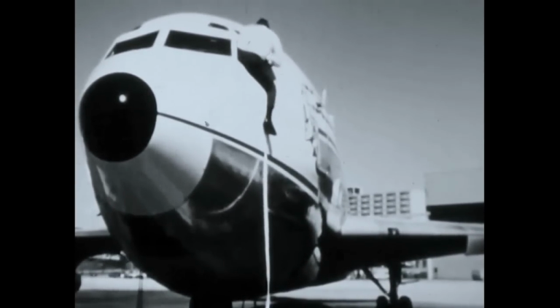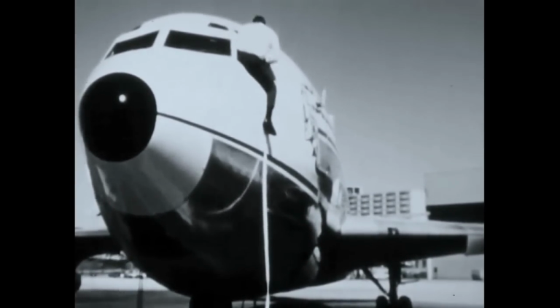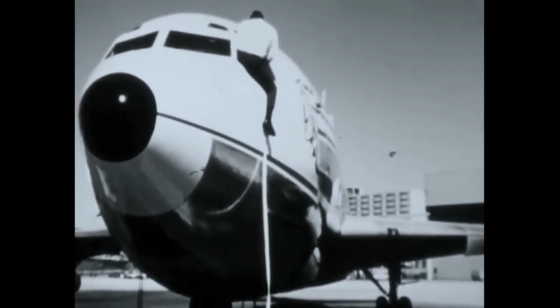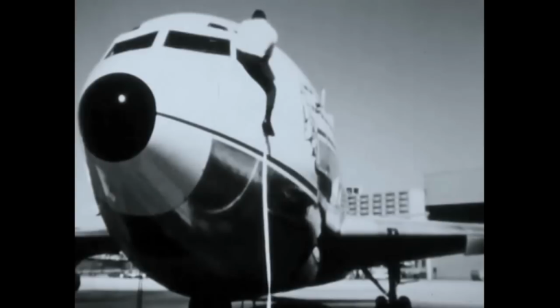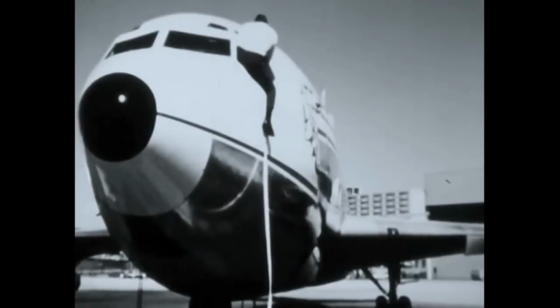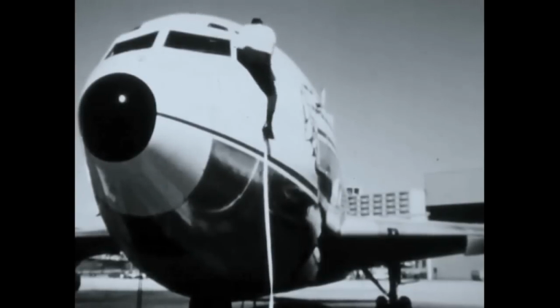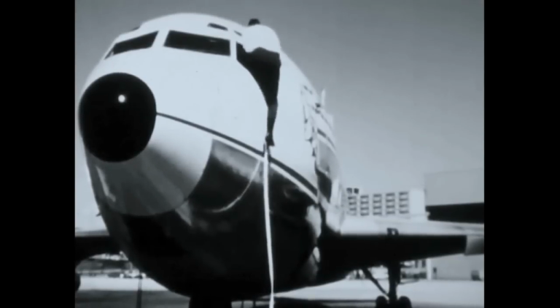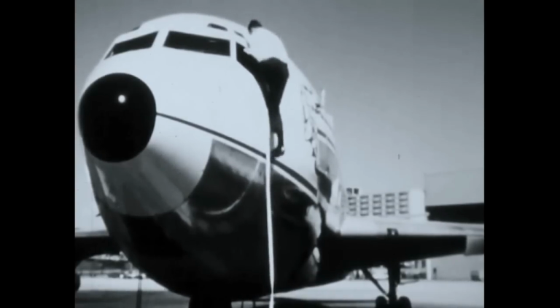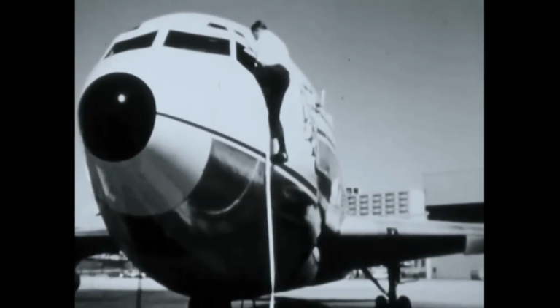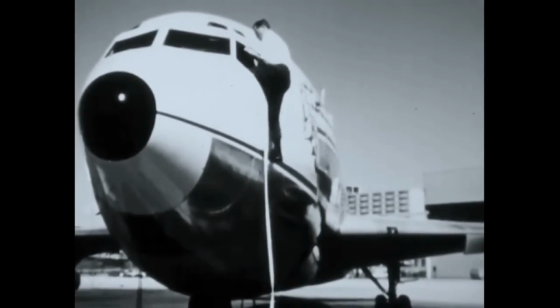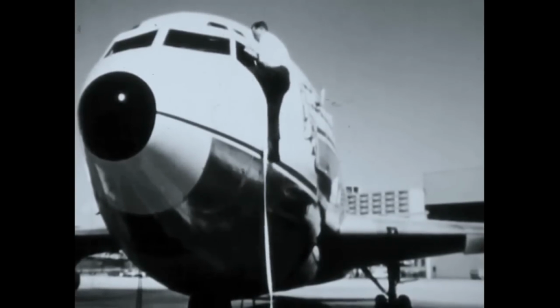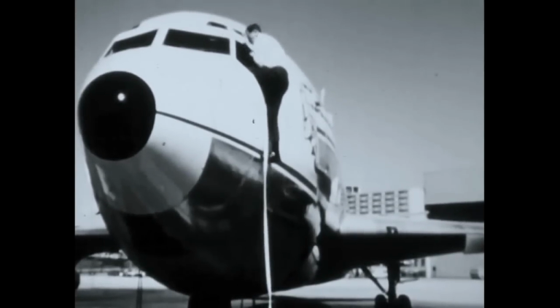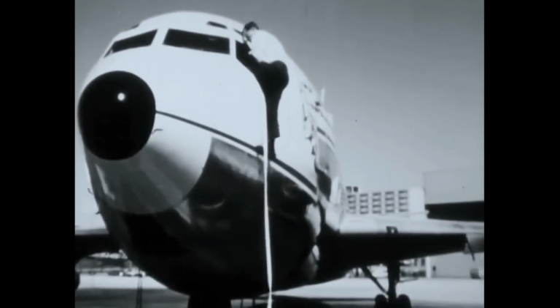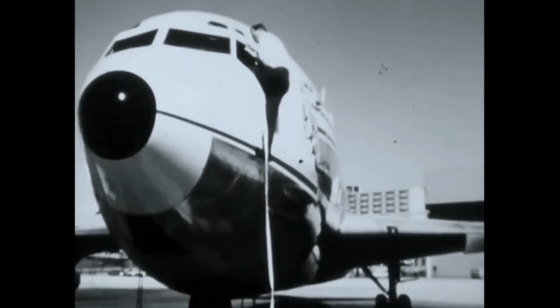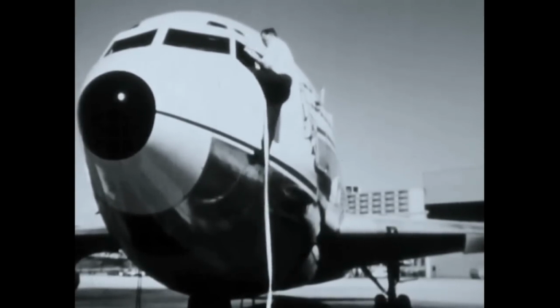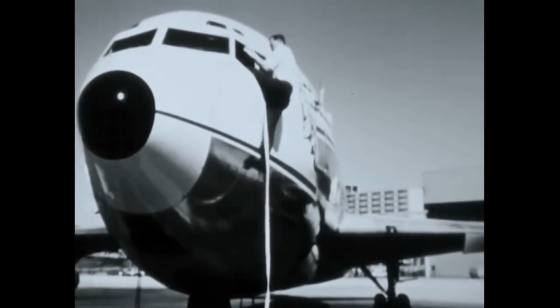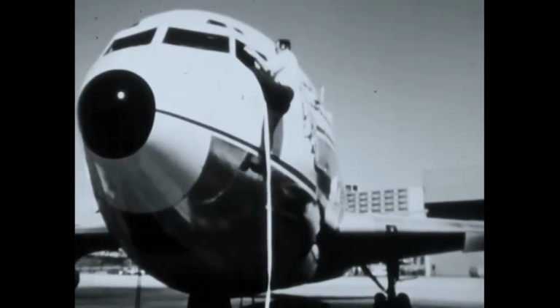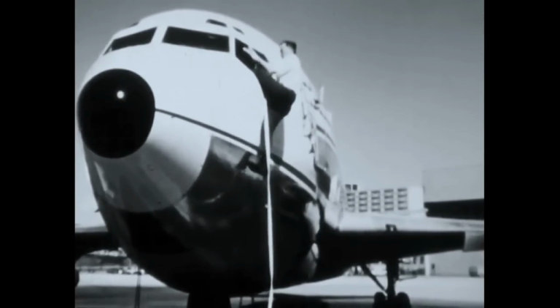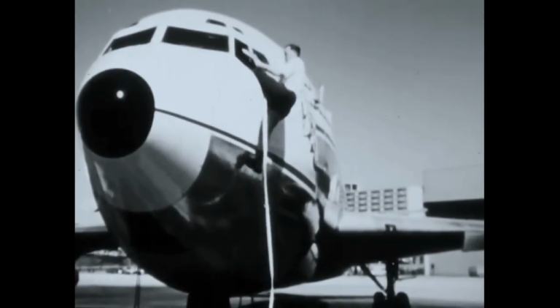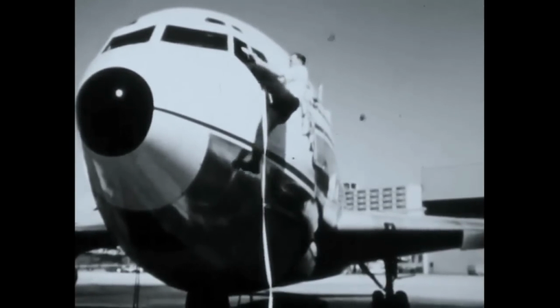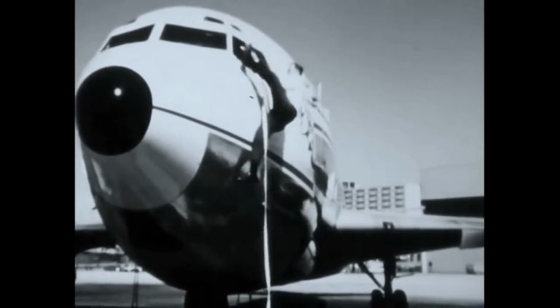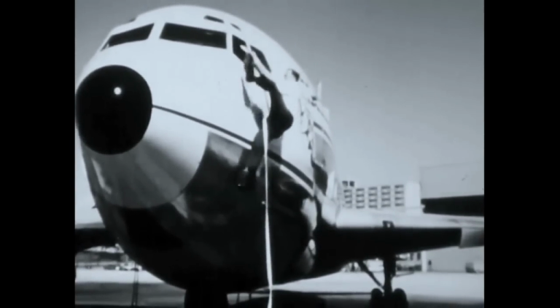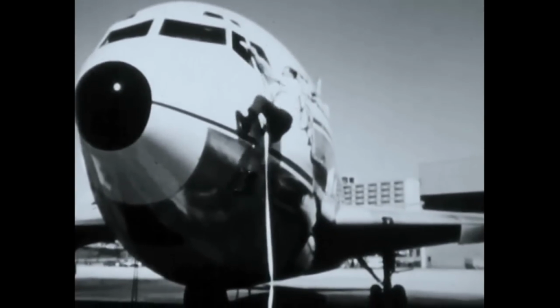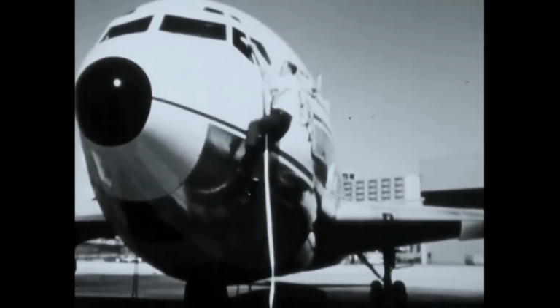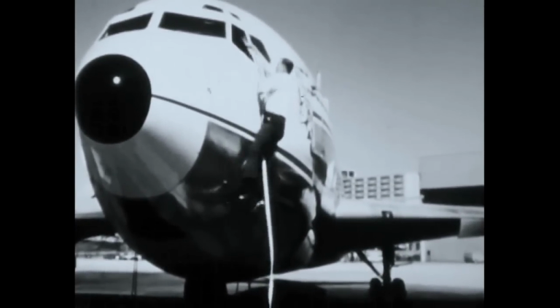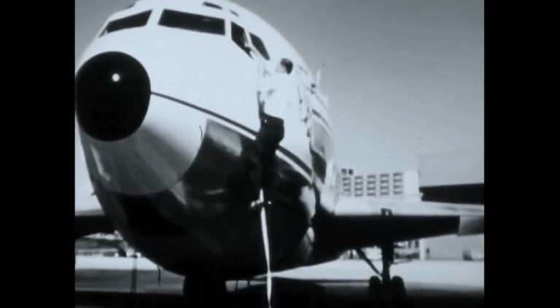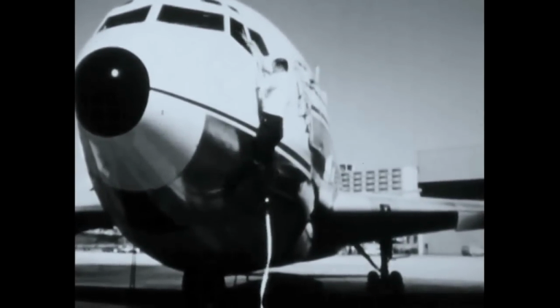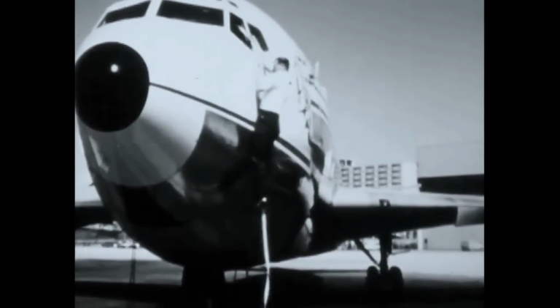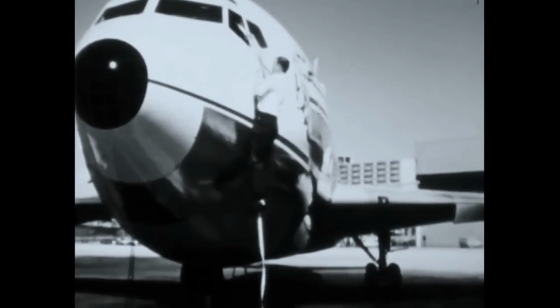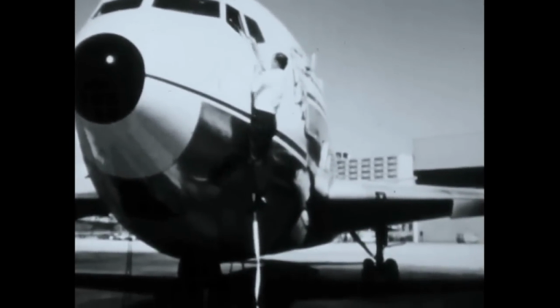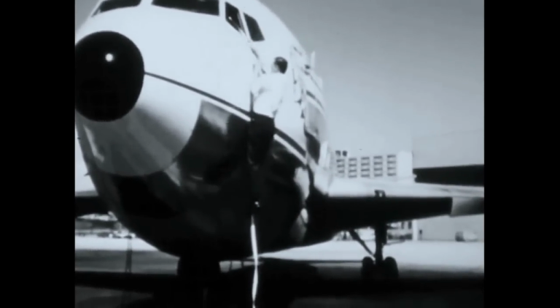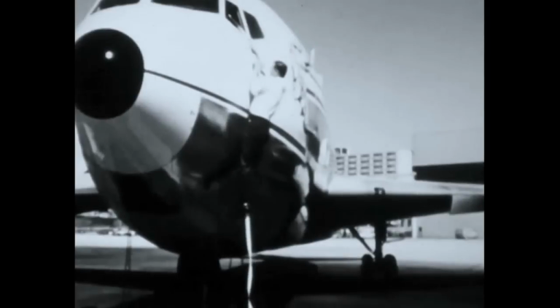Lower yourself to the ground and assemble the passengers and crew at least 200 yards away from the airplane.